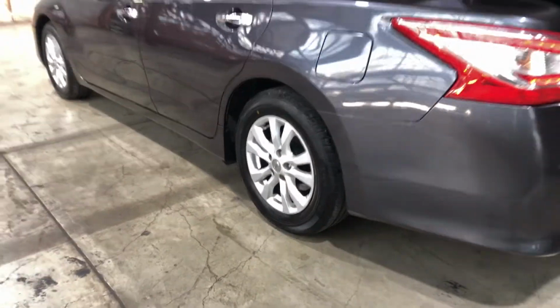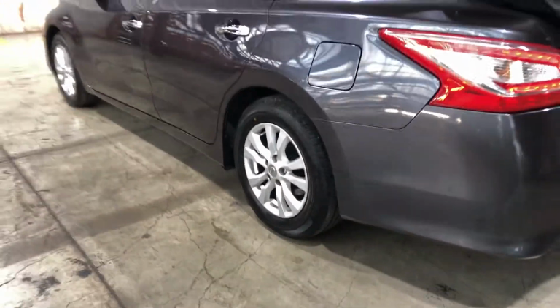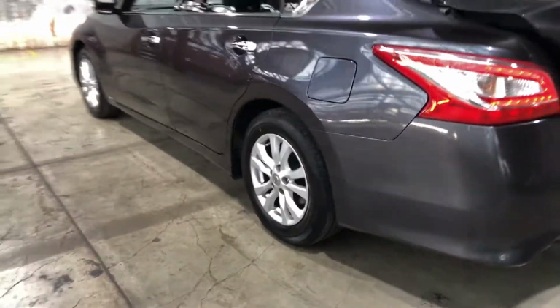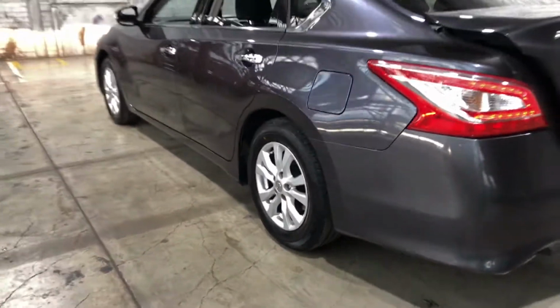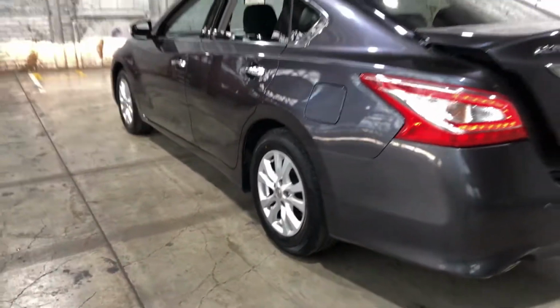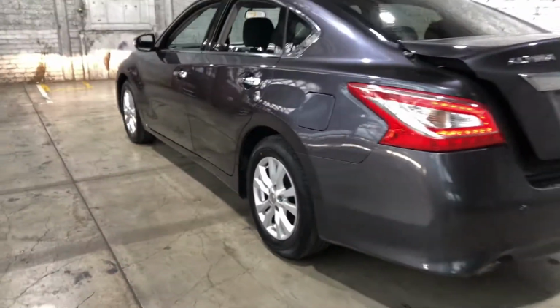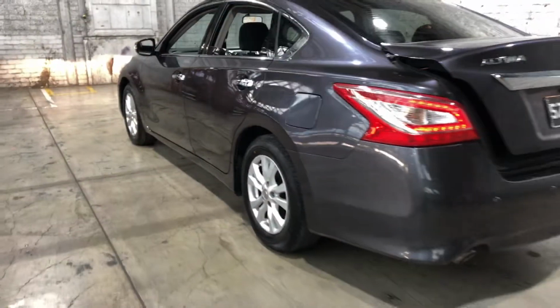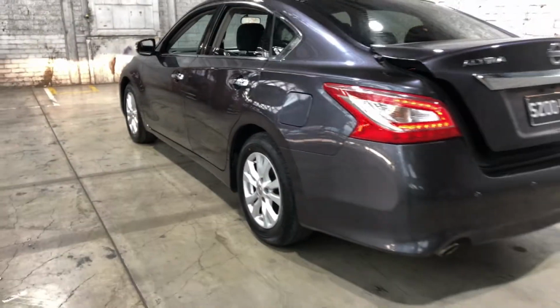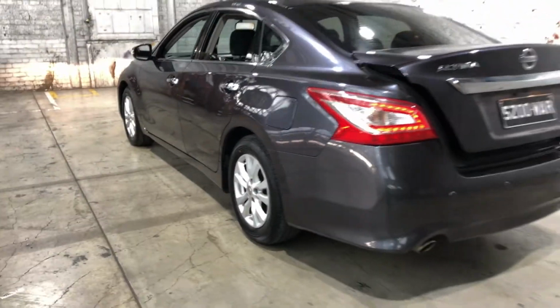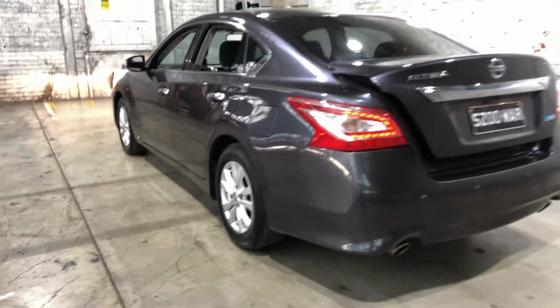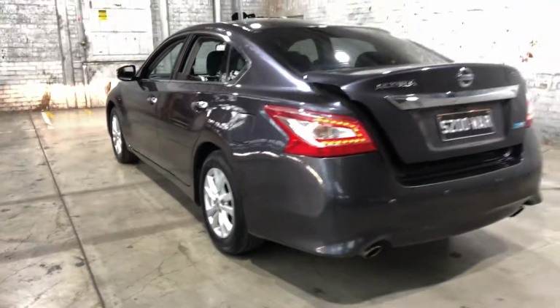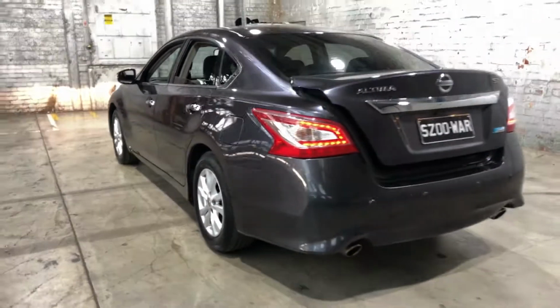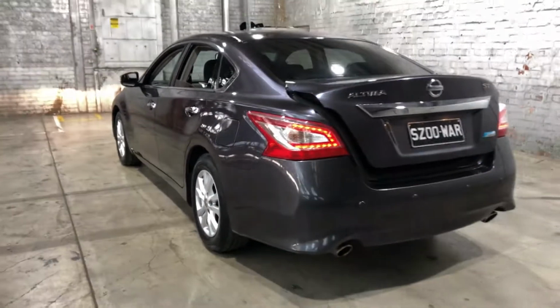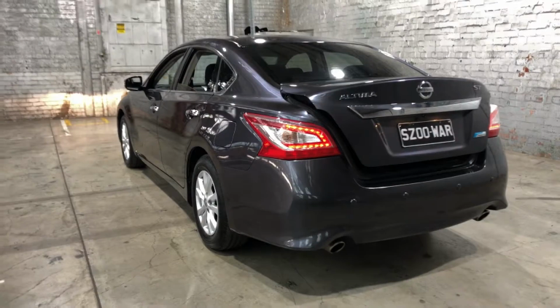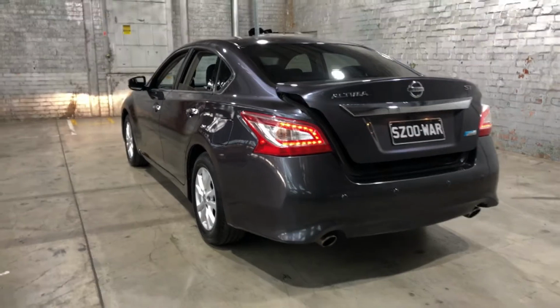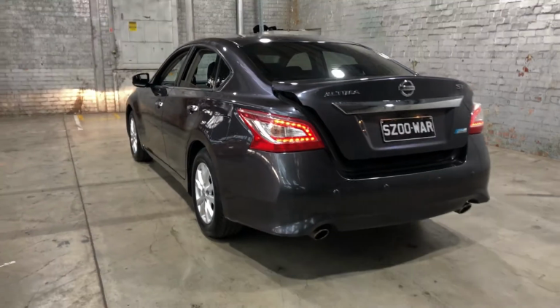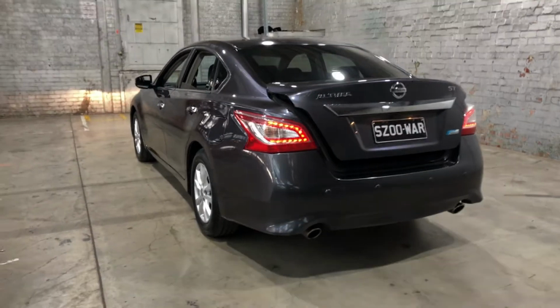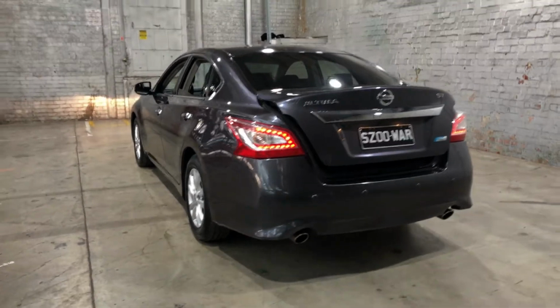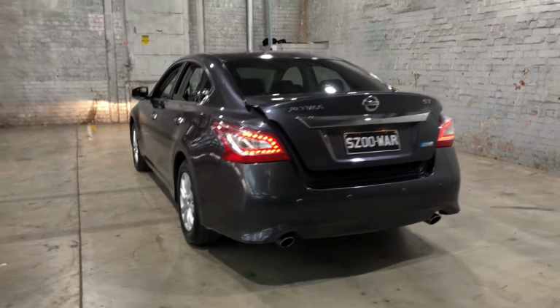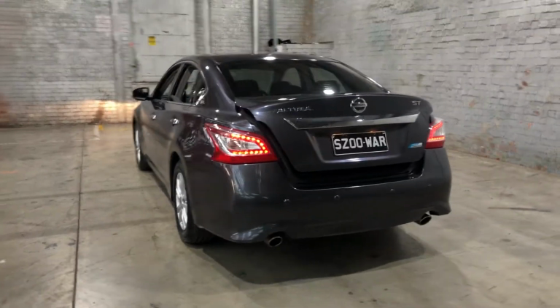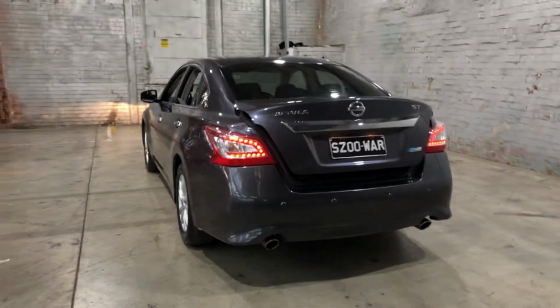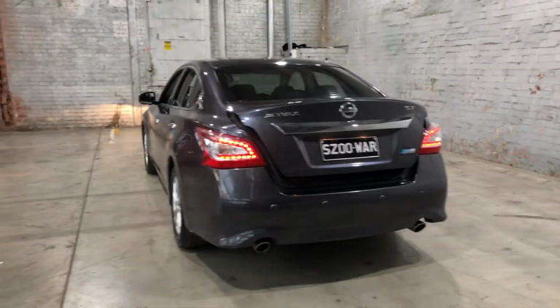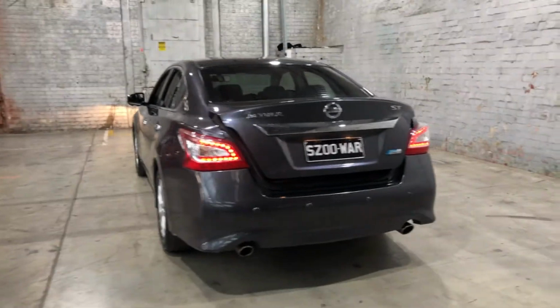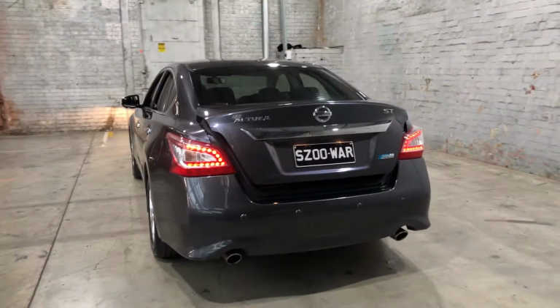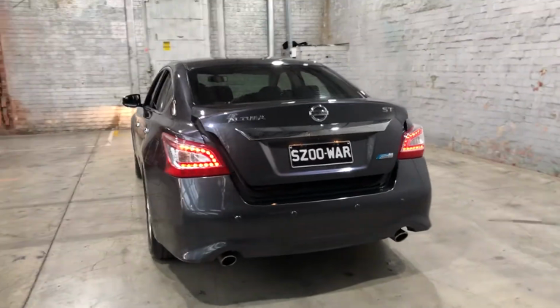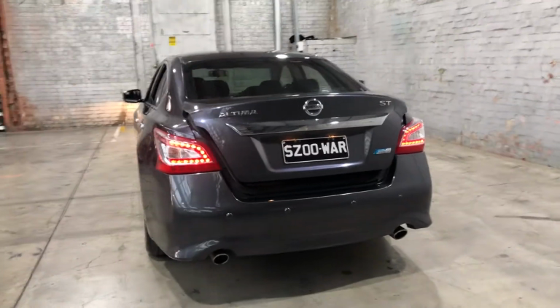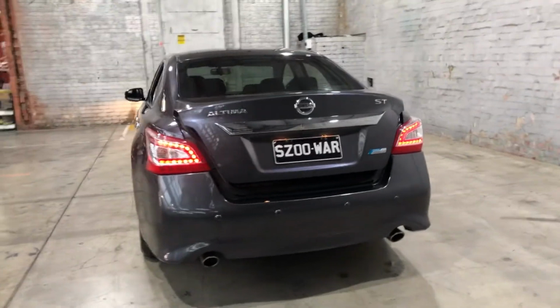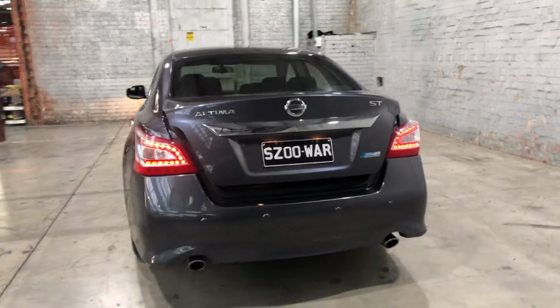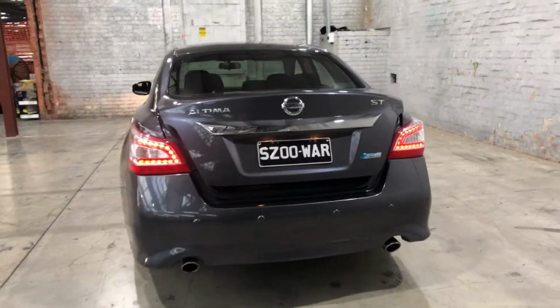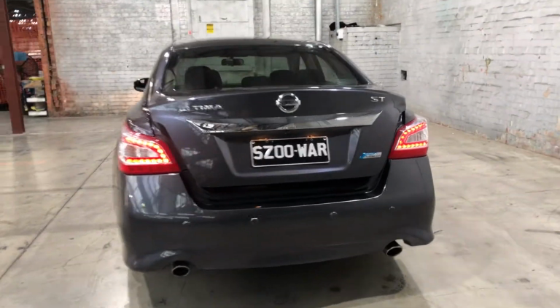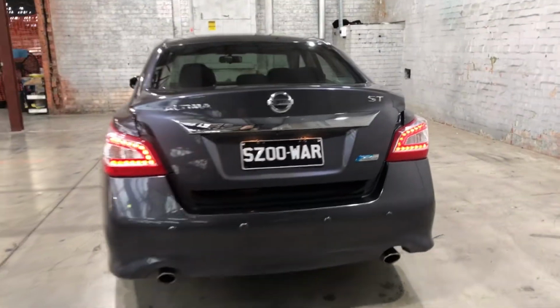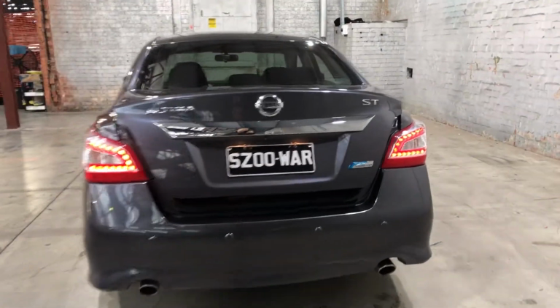As we head to the back, you can see that this car also comes with rear parking sensors, just so you can get into those tight spaces a lot more easily.